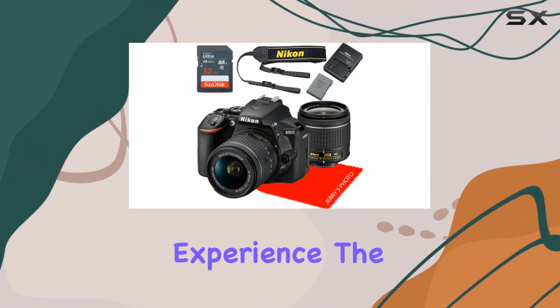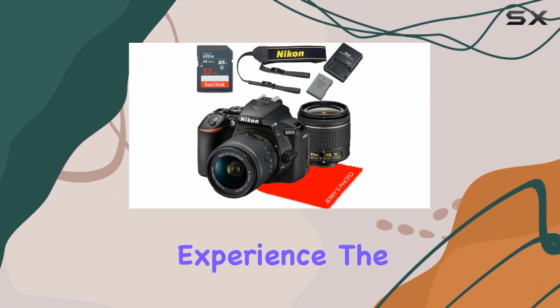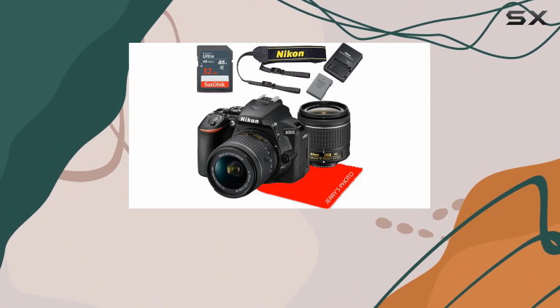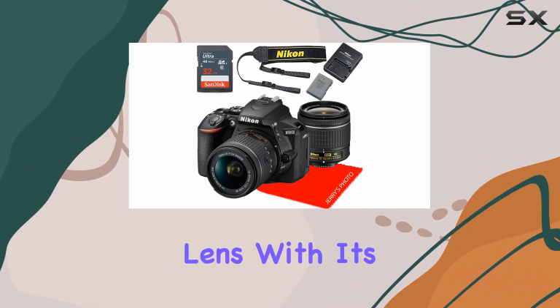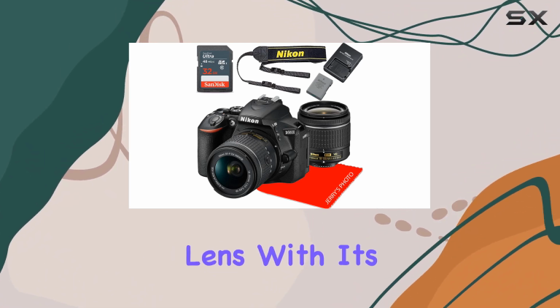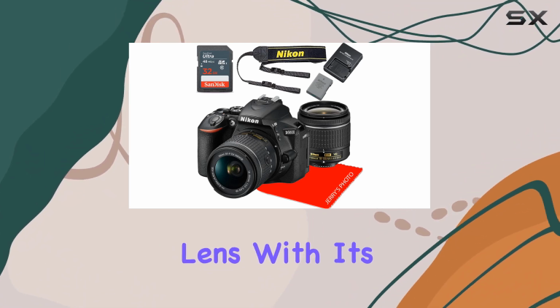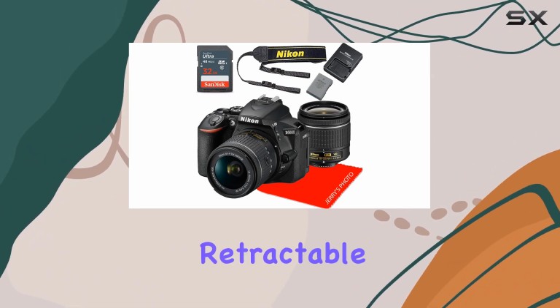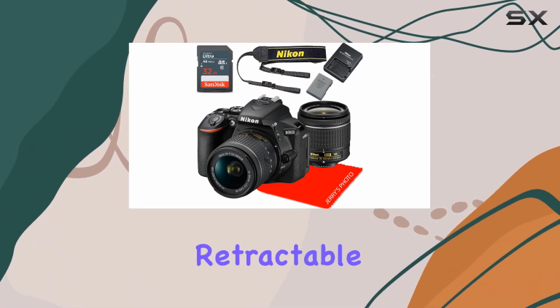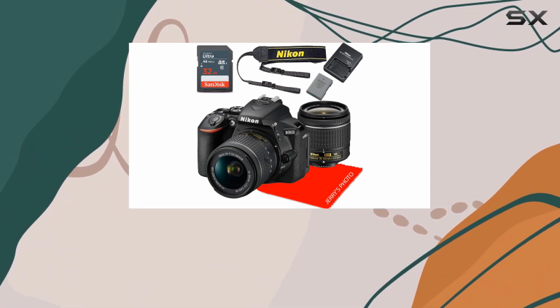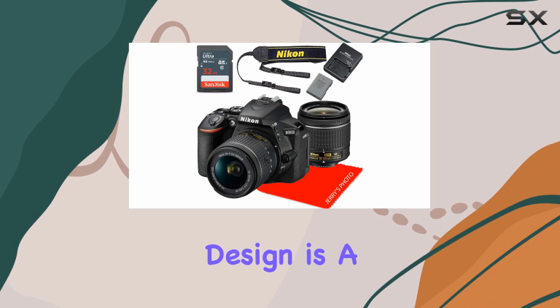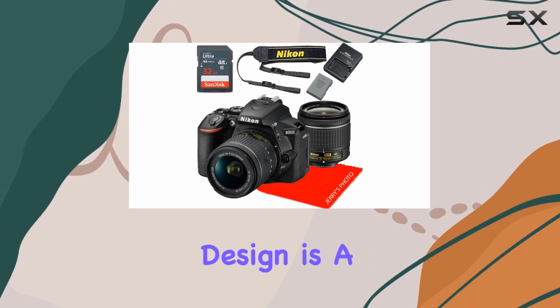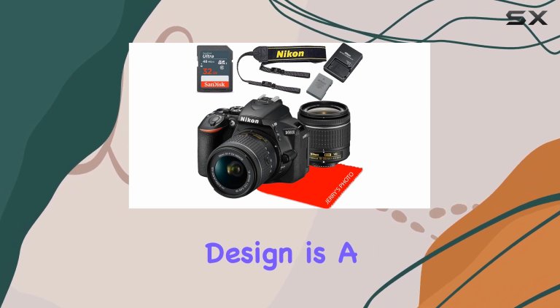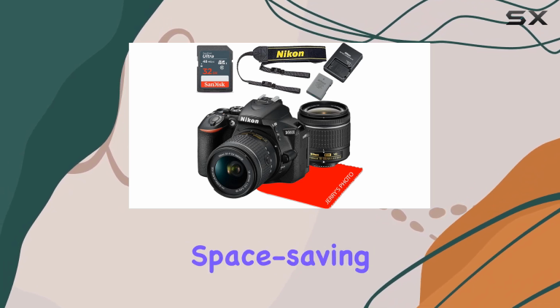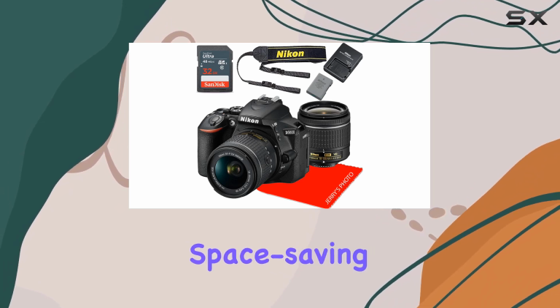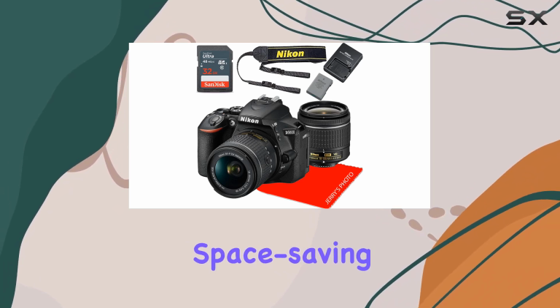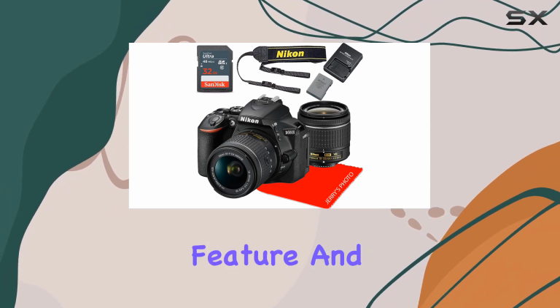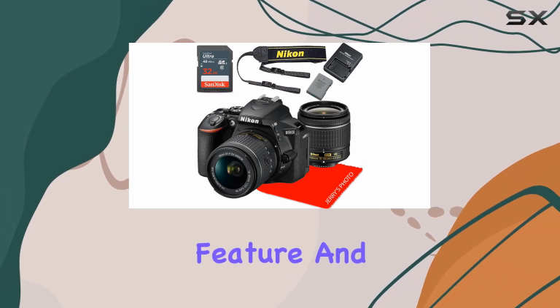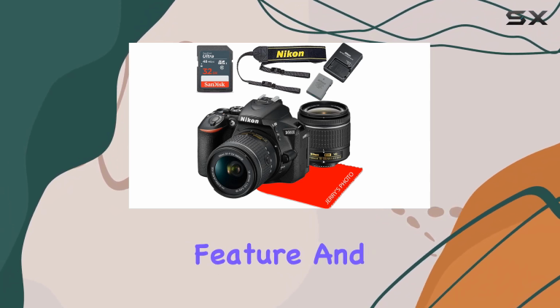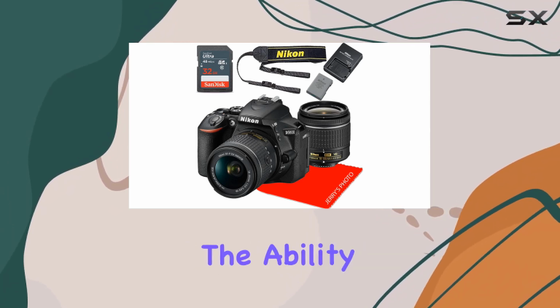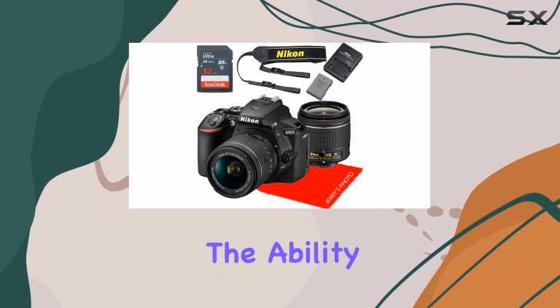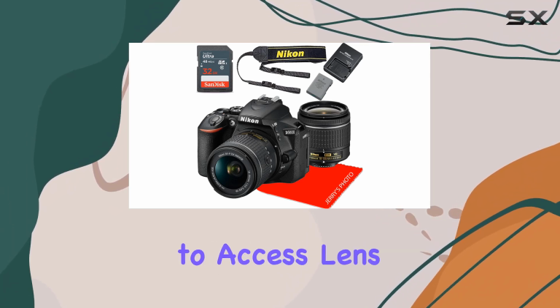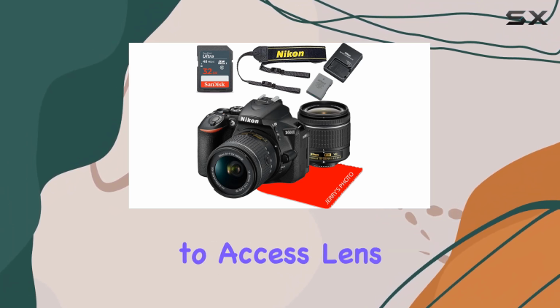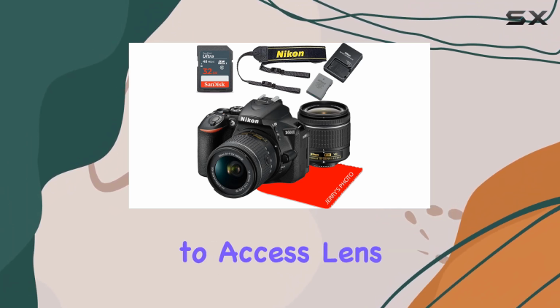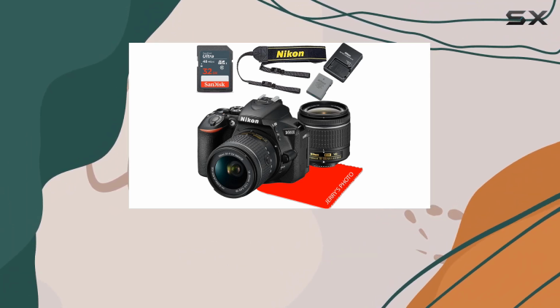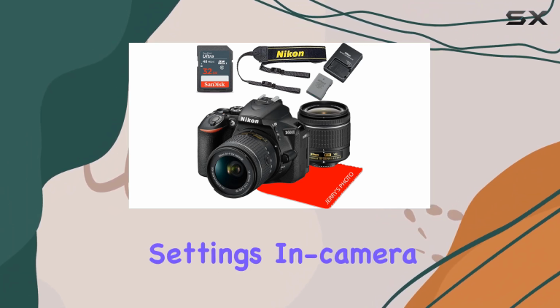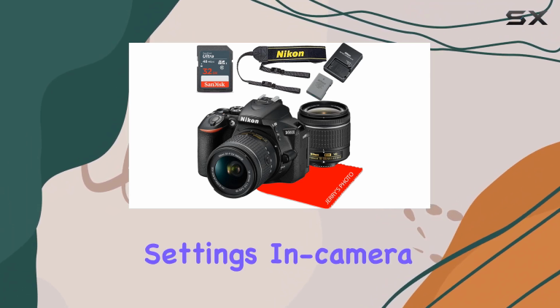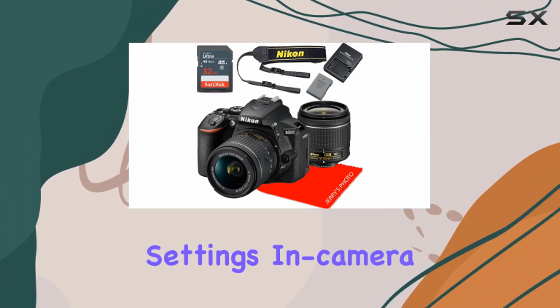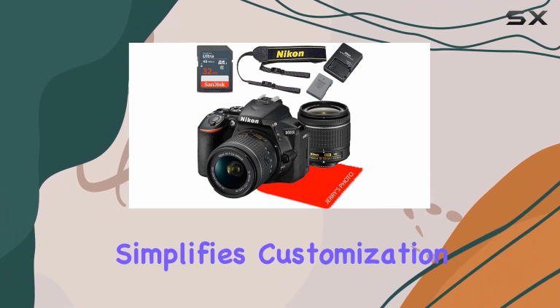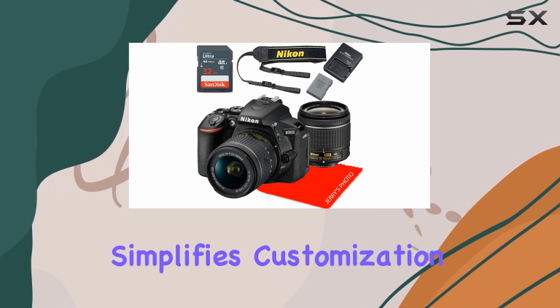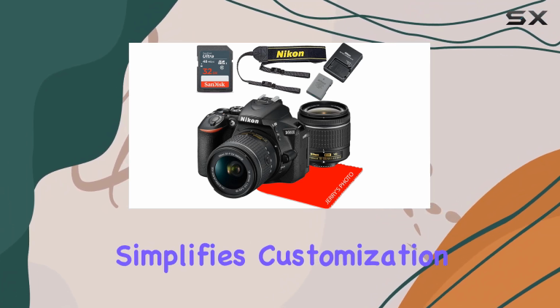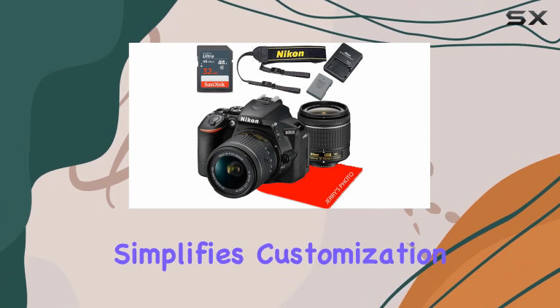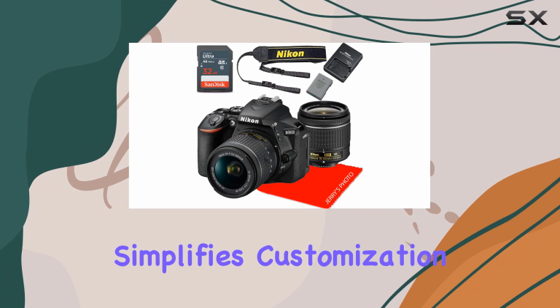The lens, with its retractable design, is a space-saving feature, and the ability to access lens settings in-camera simplifies customization.